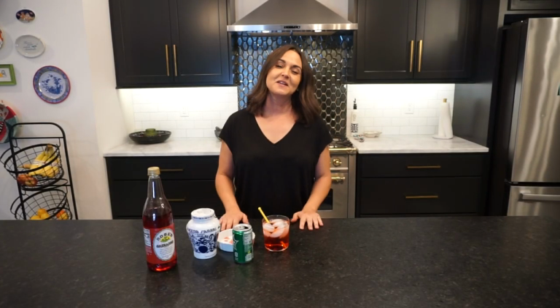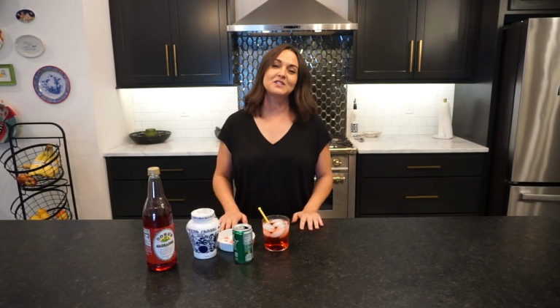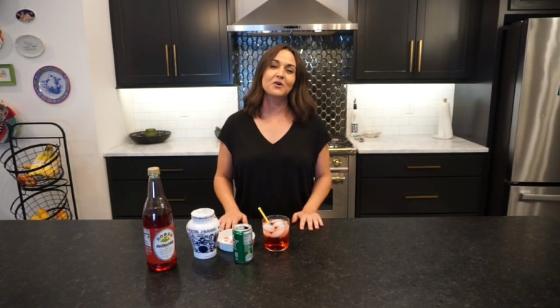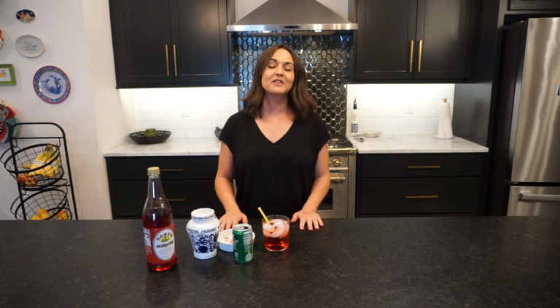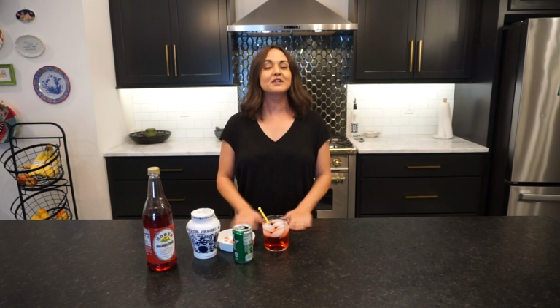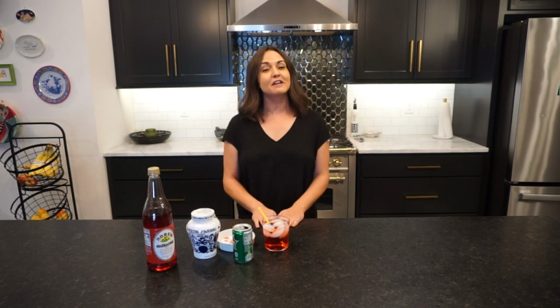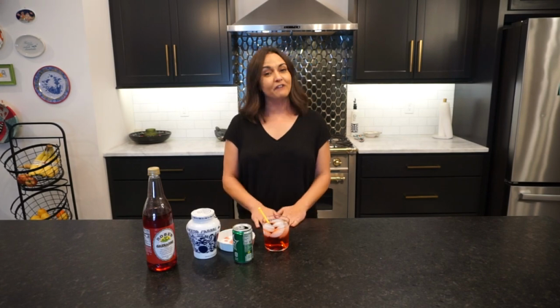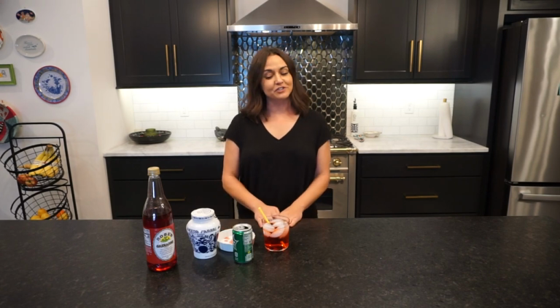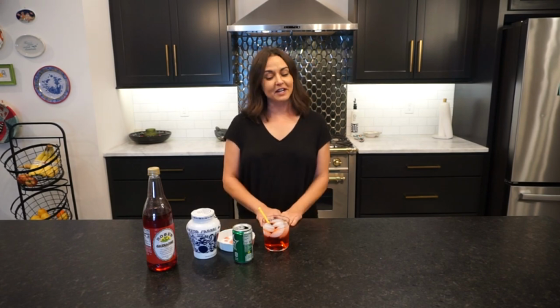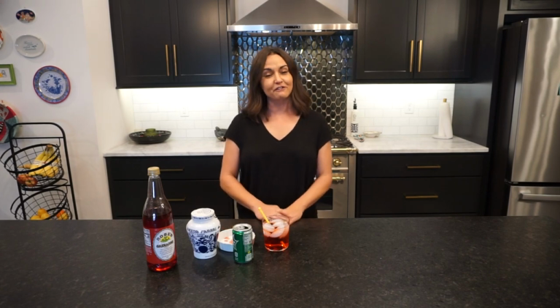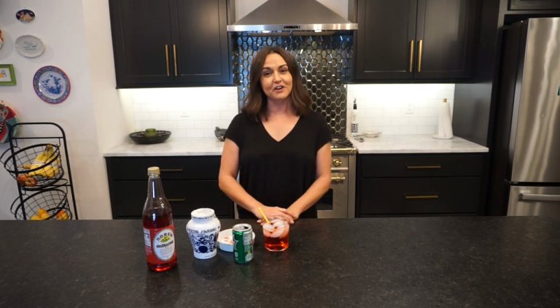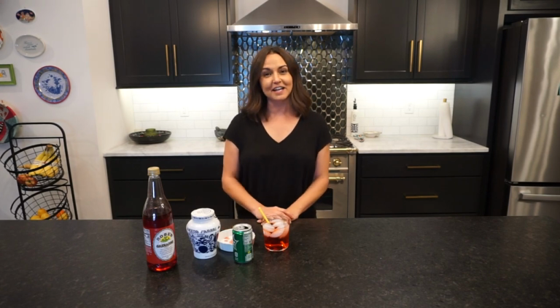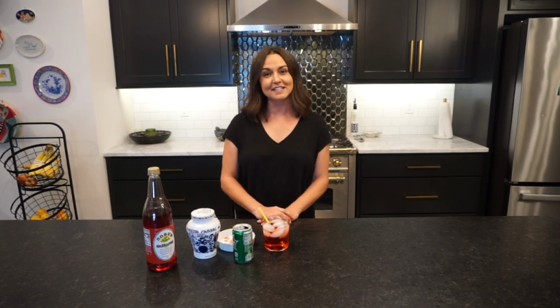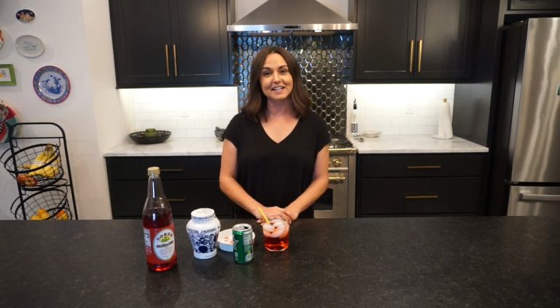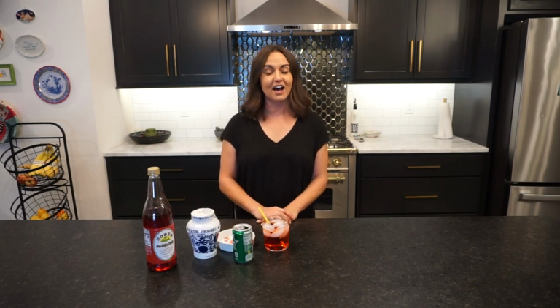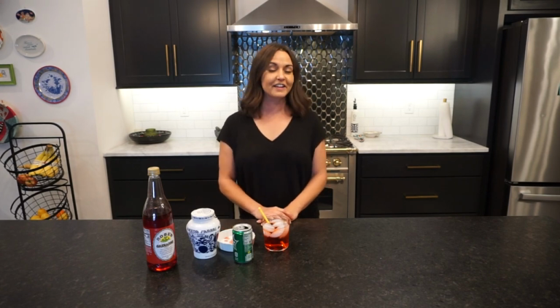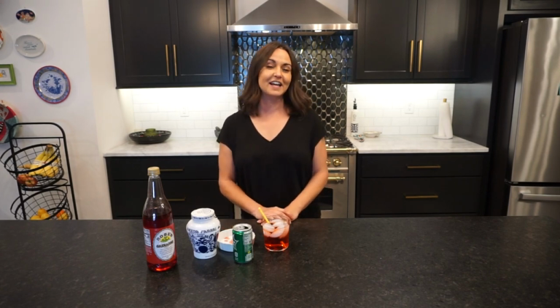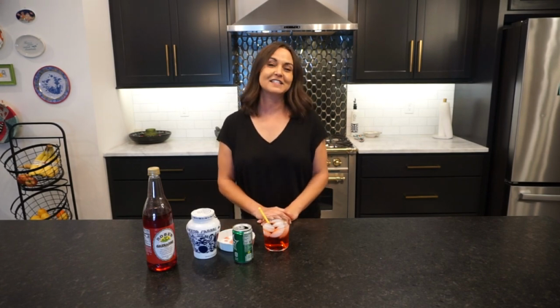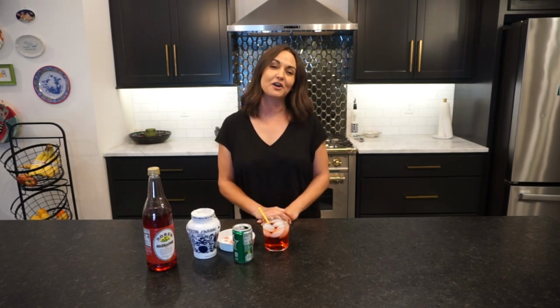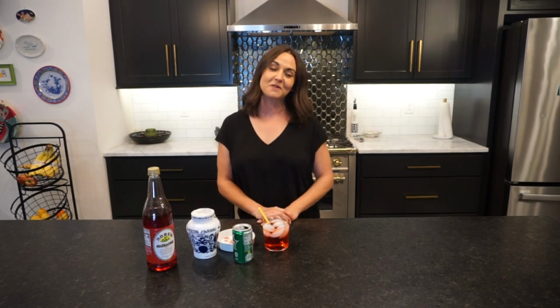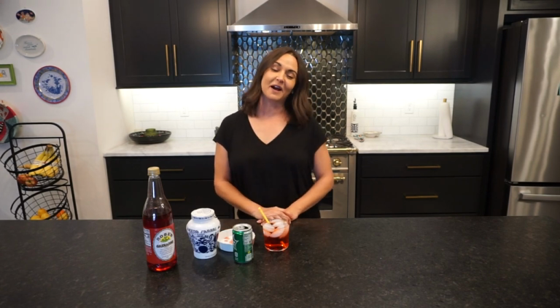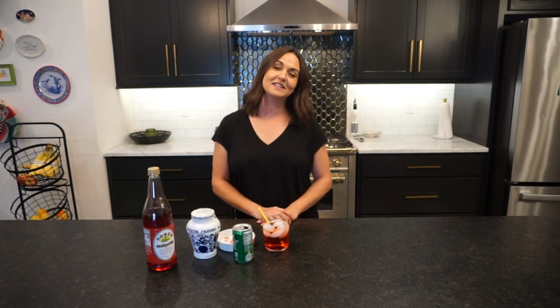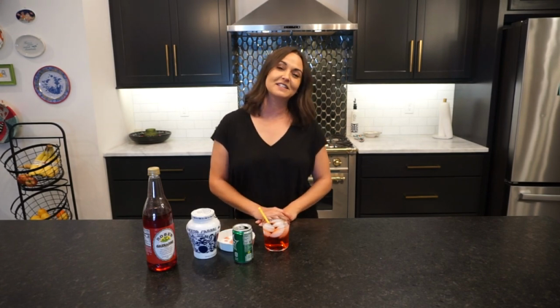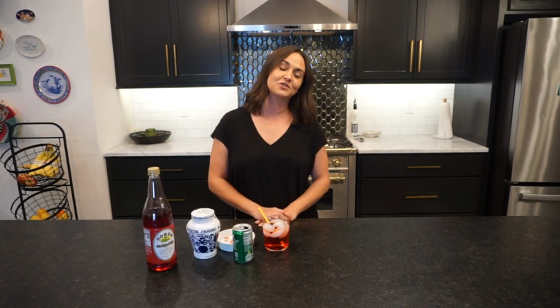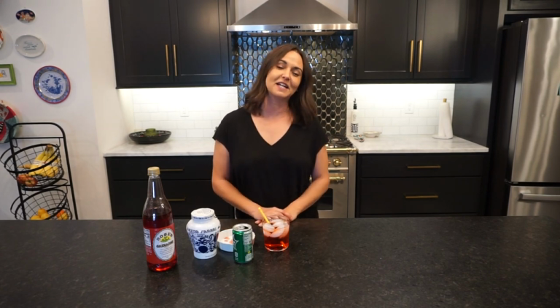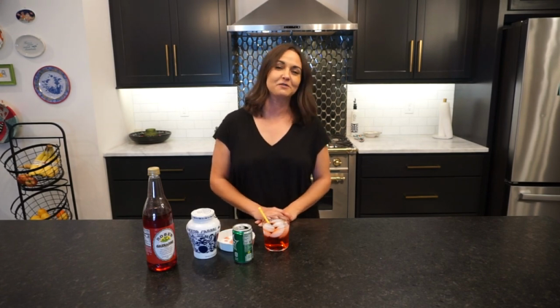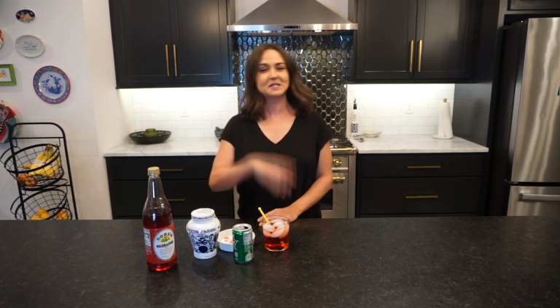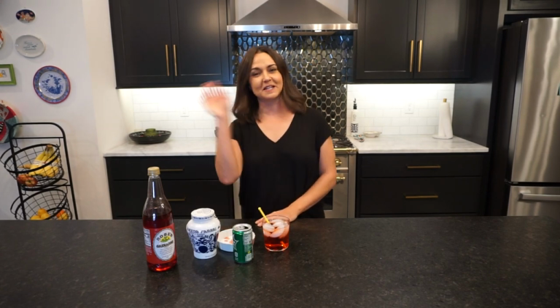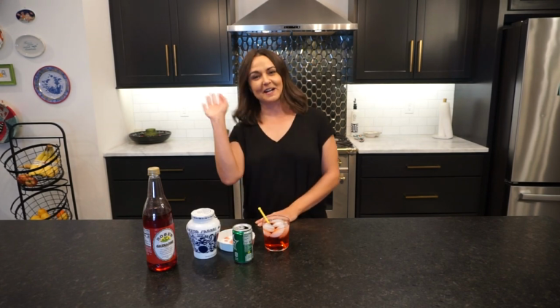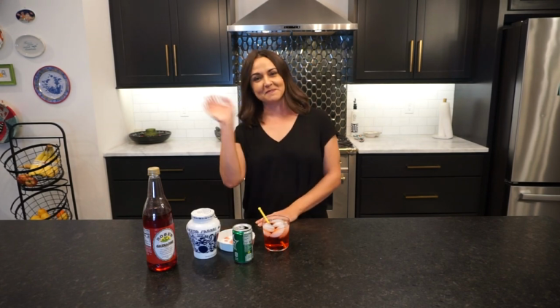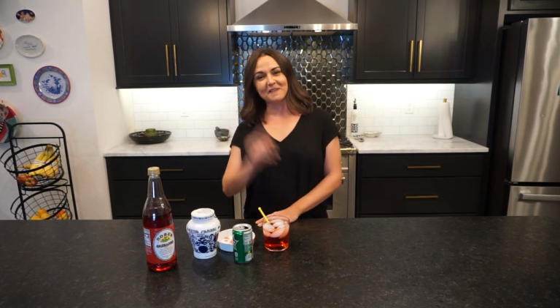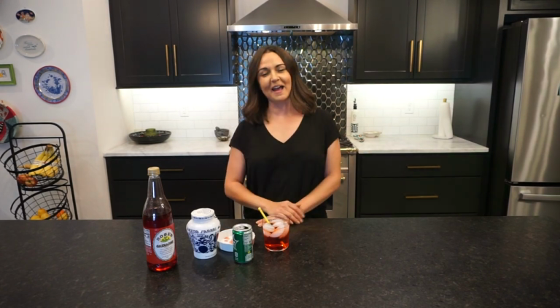So there is a fun drink for your kids at the holidays. I hope you guys enjoyed it. See you later, bye!